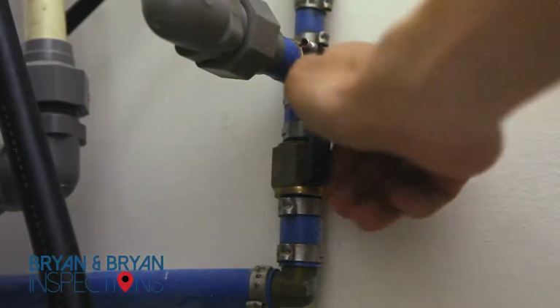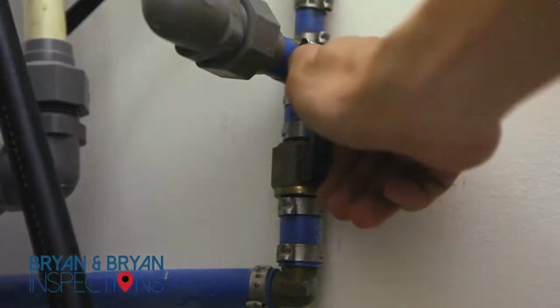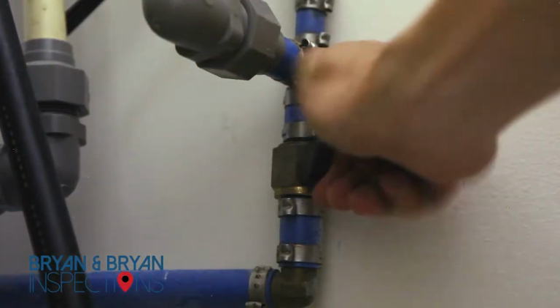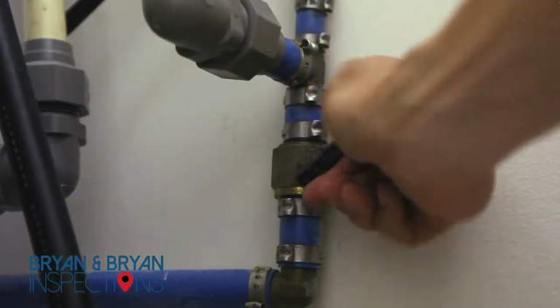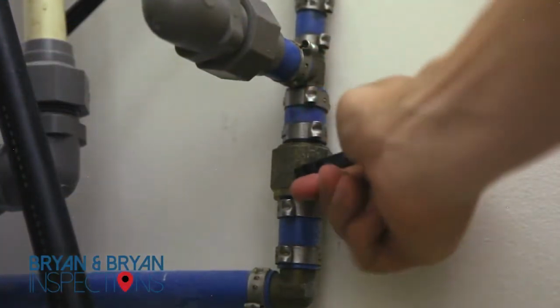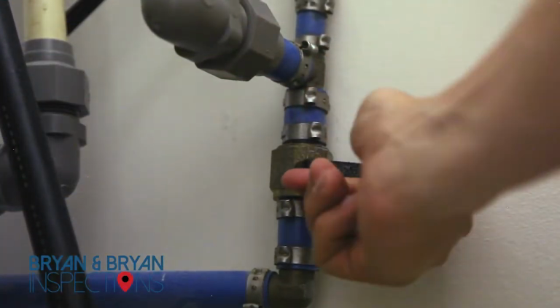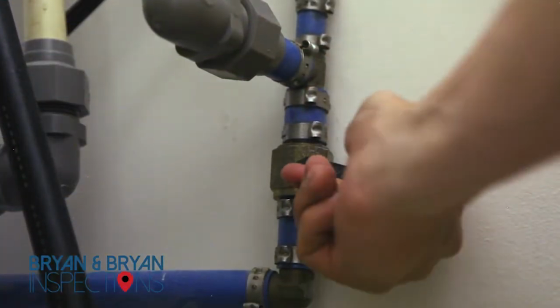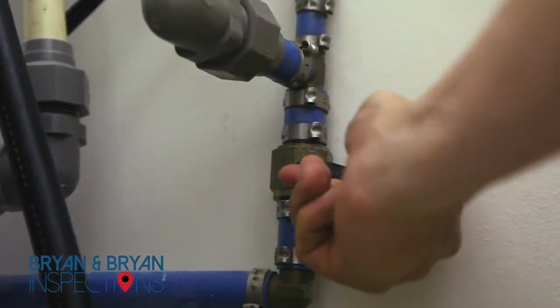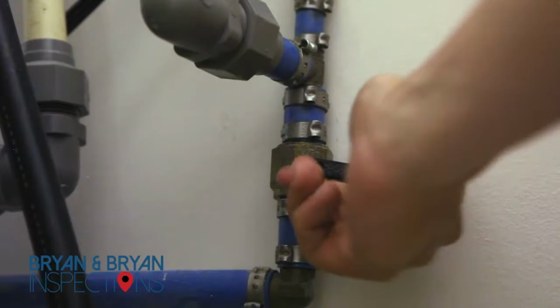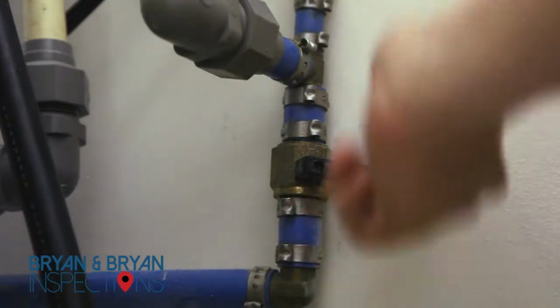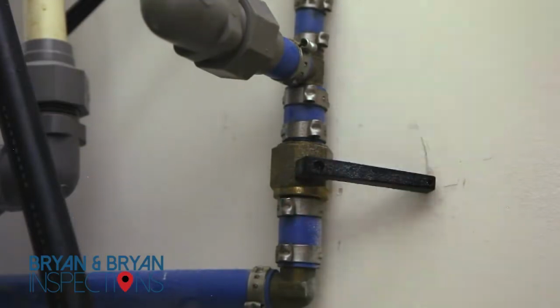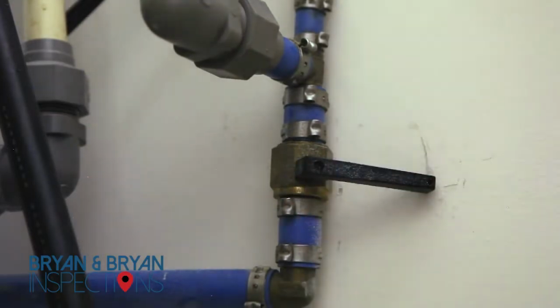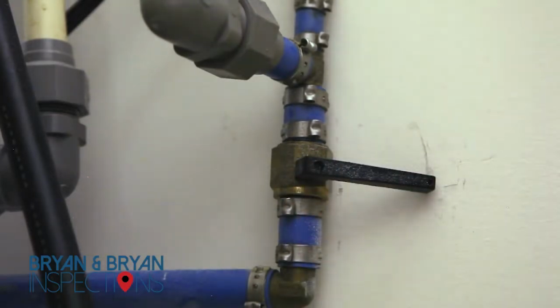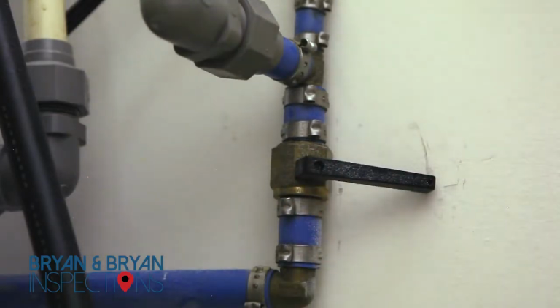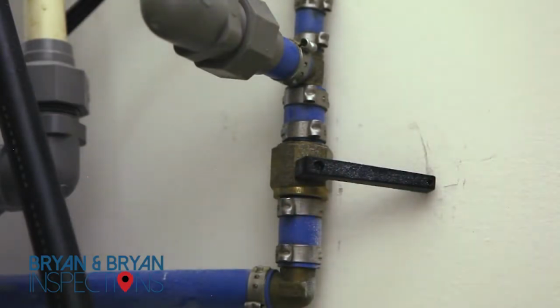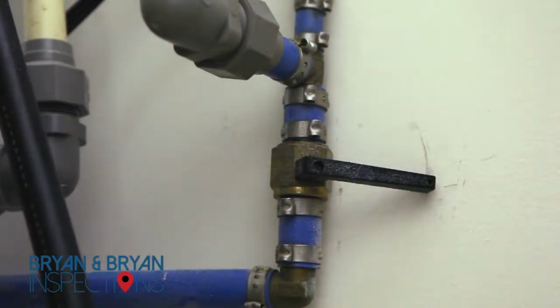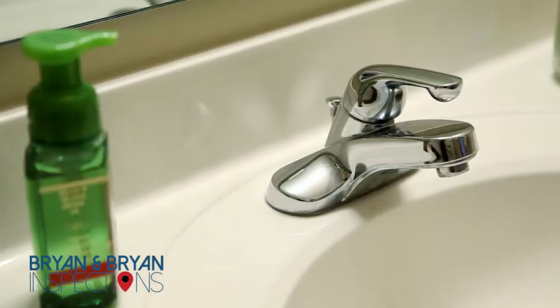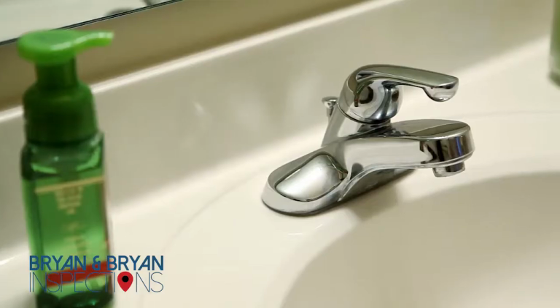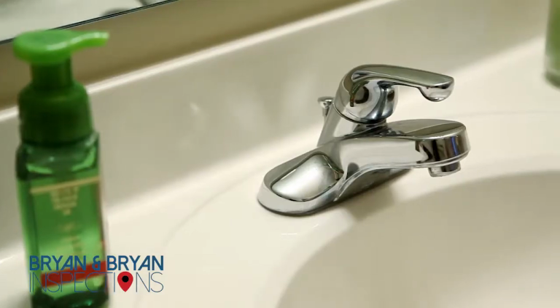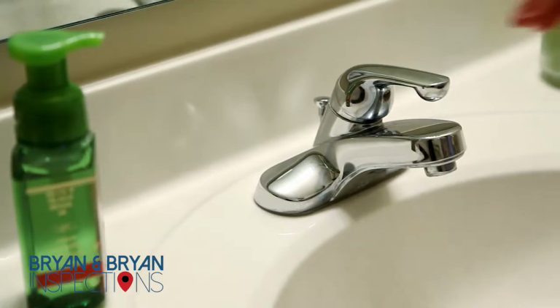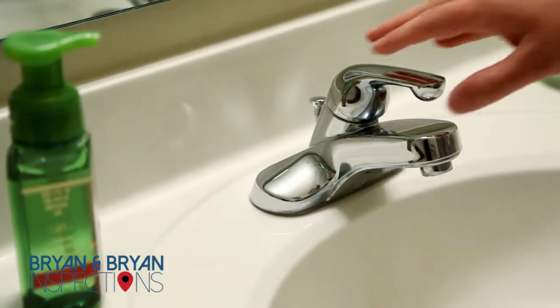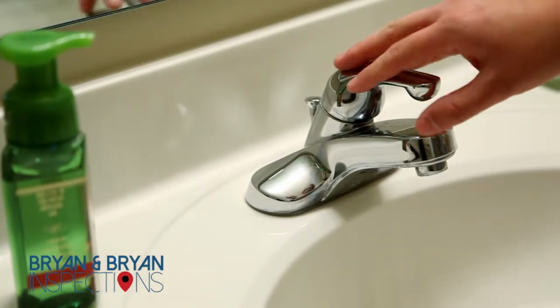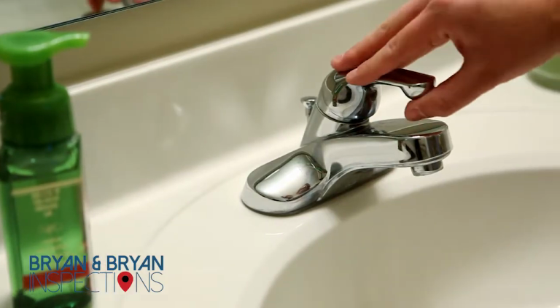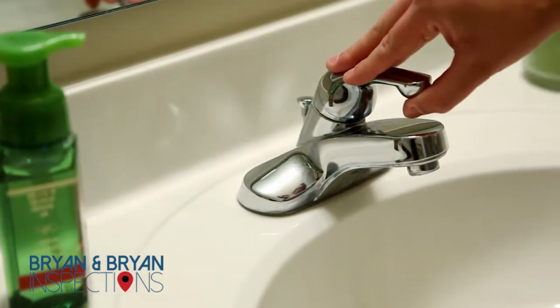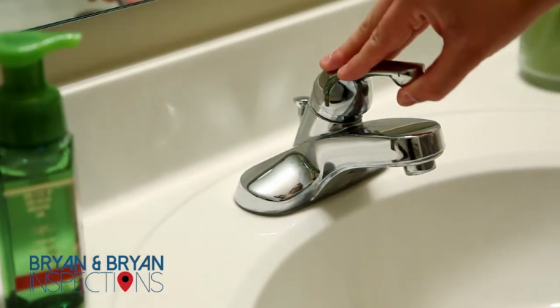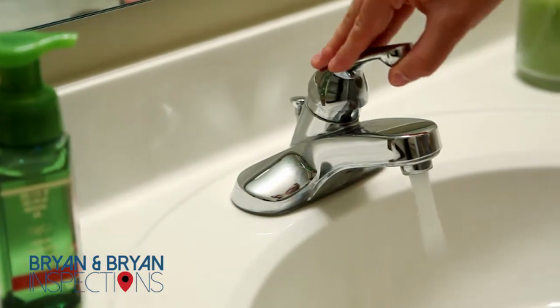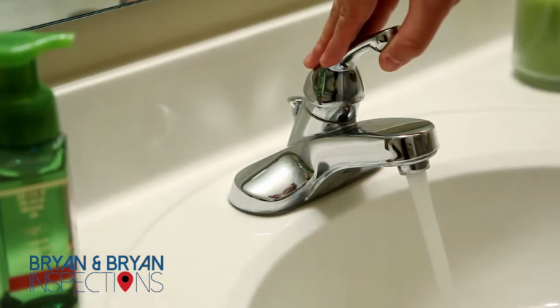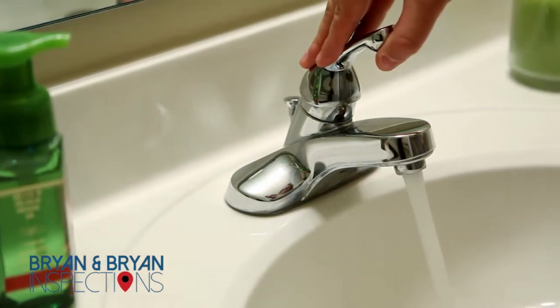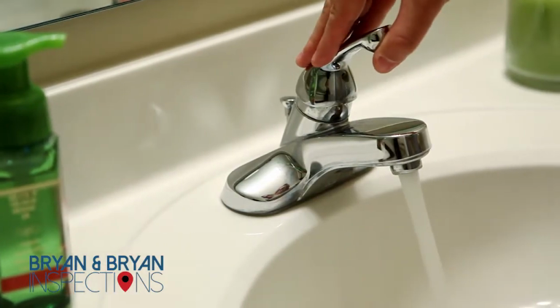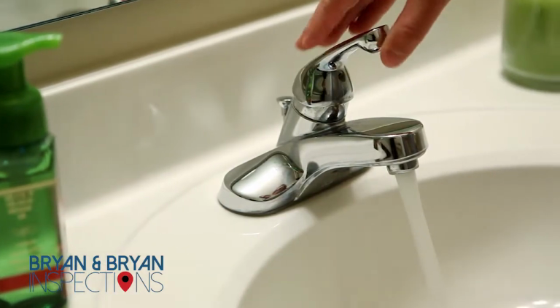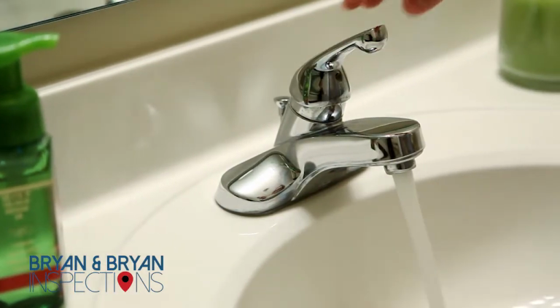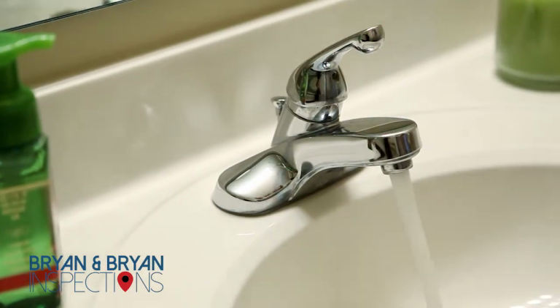First, turn off your main water supply. Then open all faucets and flush all toilets.